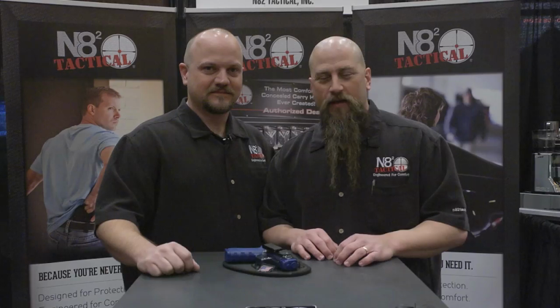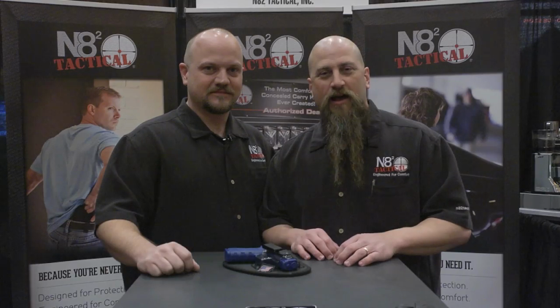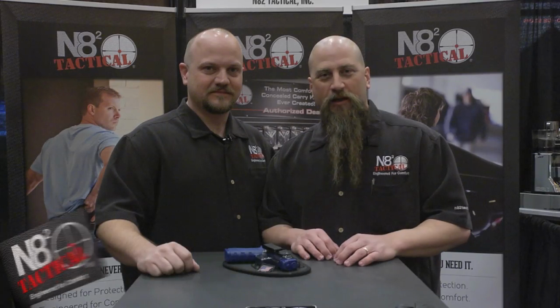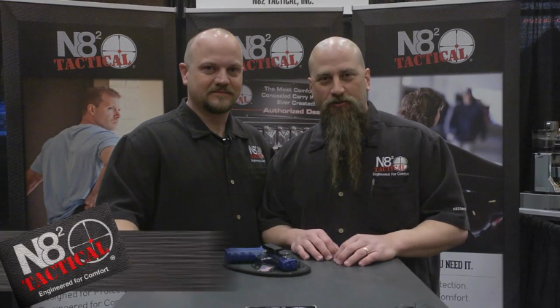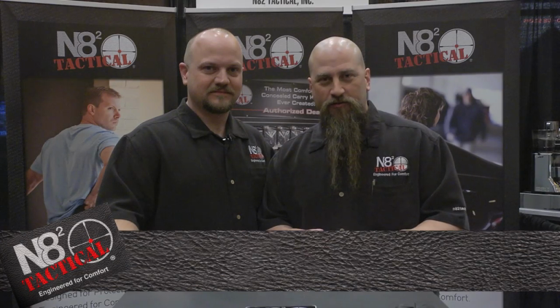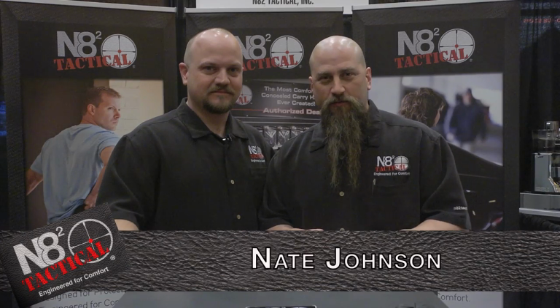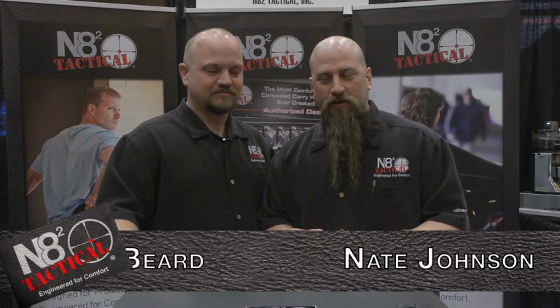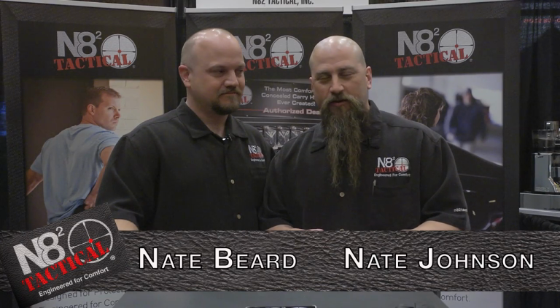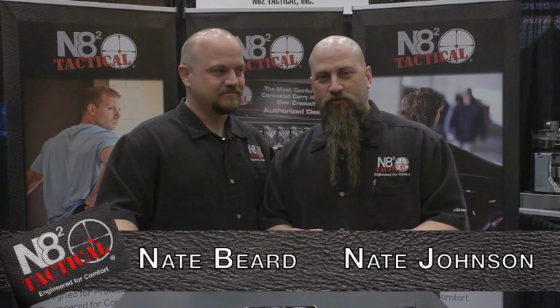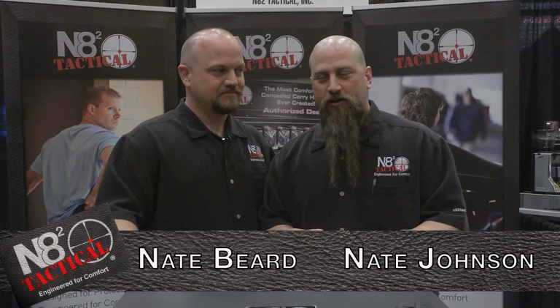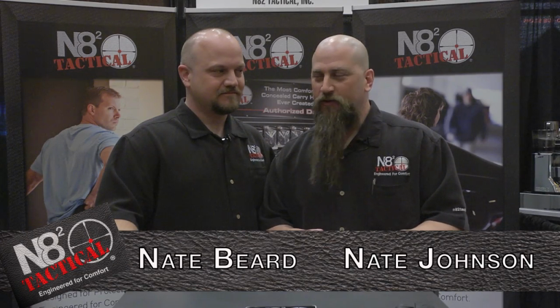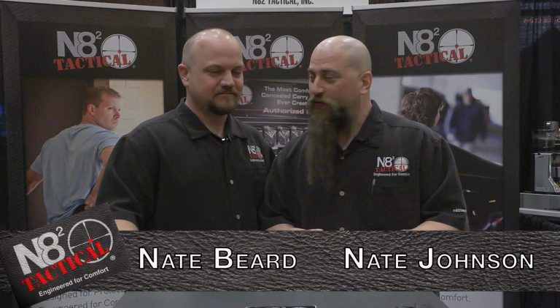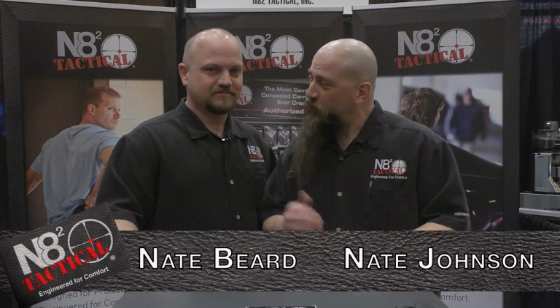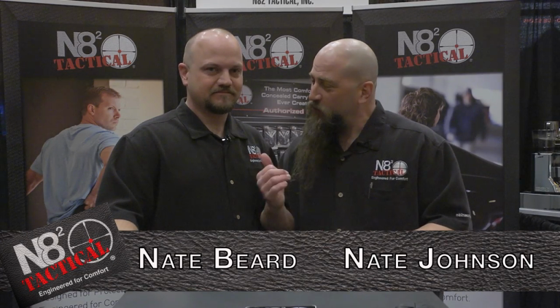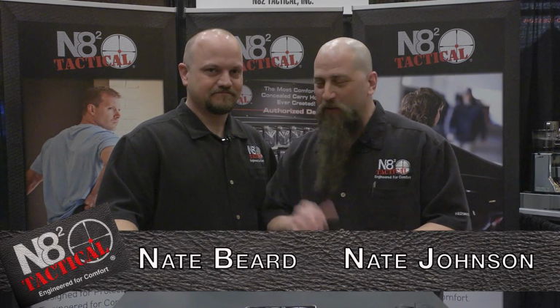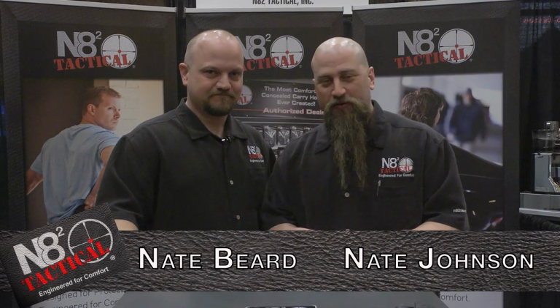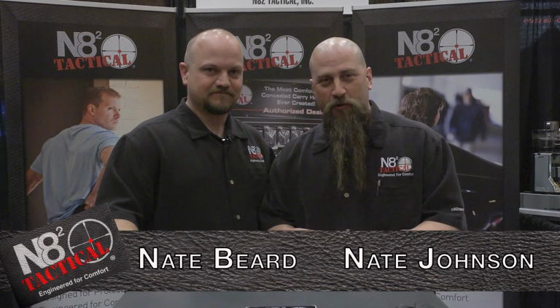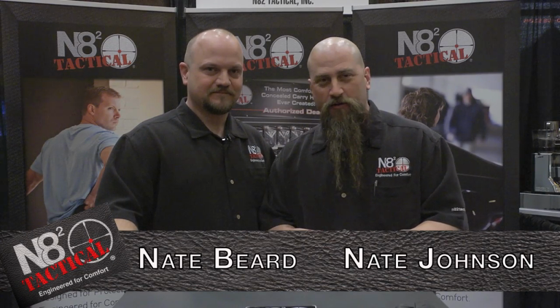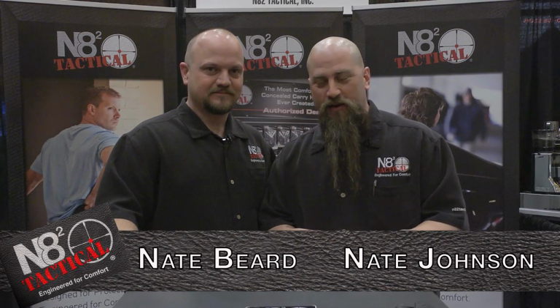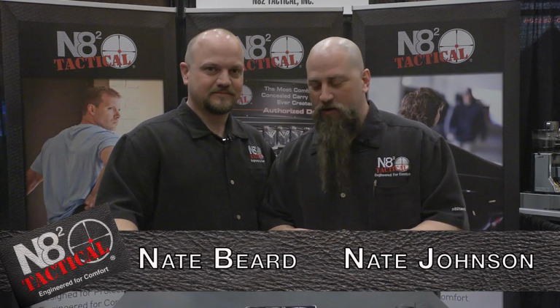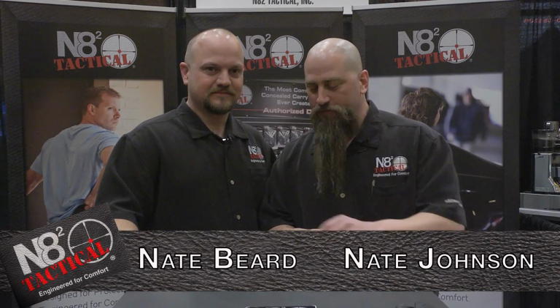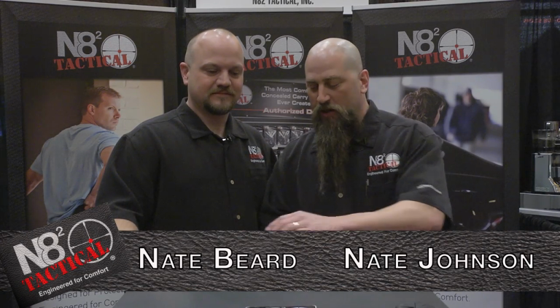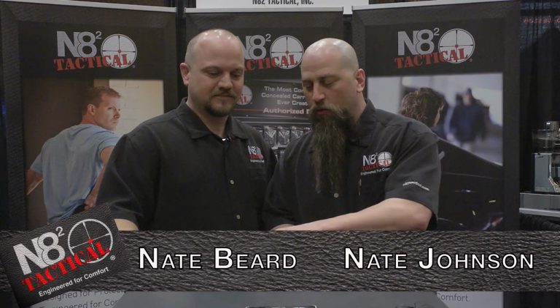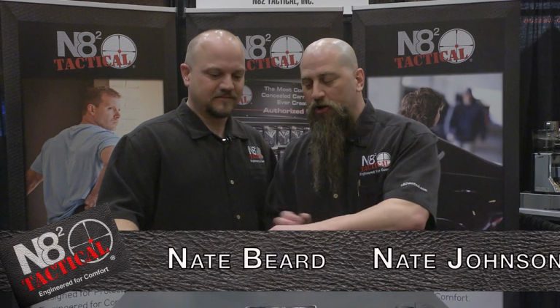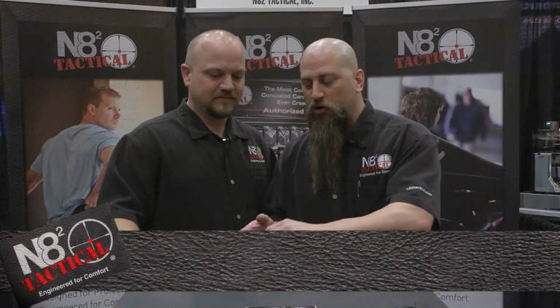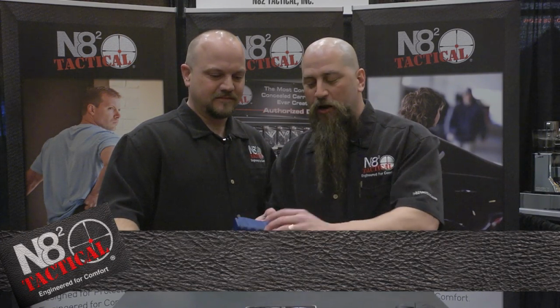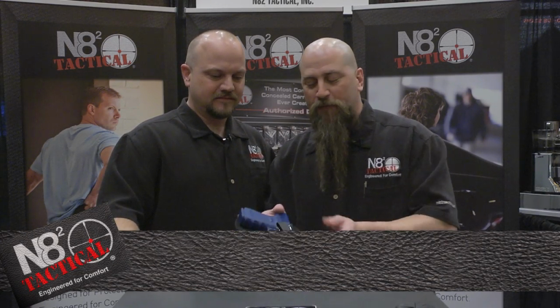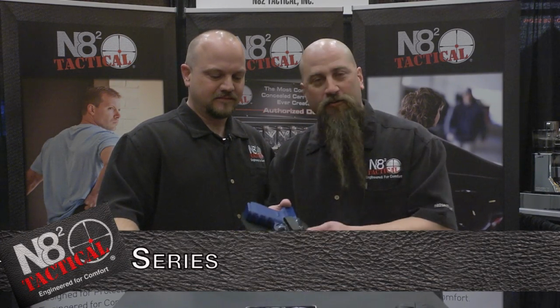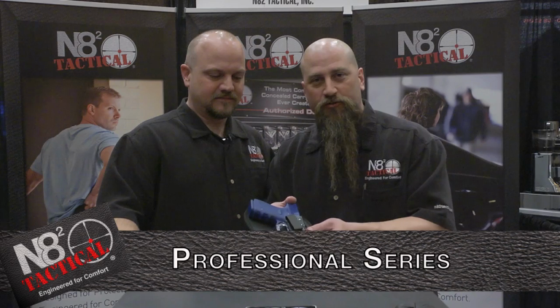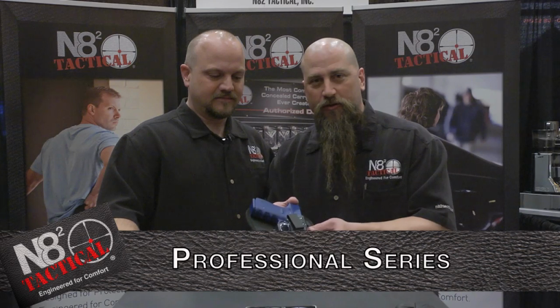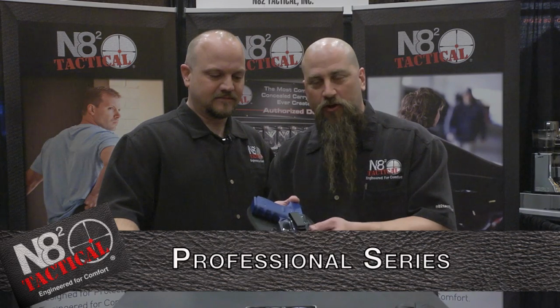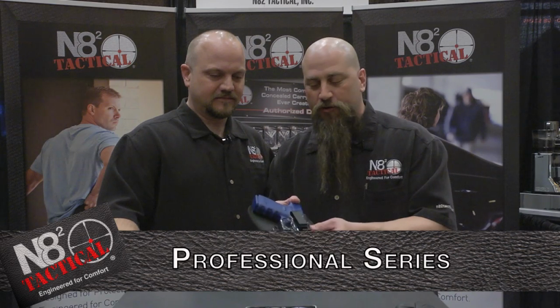Hi, I'm Nate Johnson here at SHOT 2014 with my business partner Nate Beard. I want to talk to you about our professional series holster.